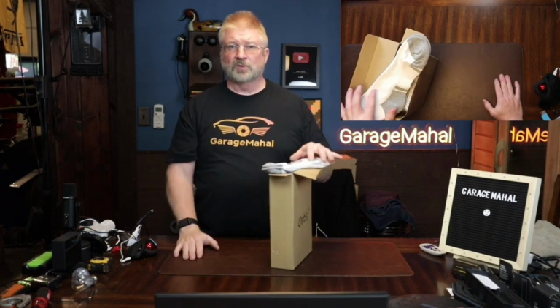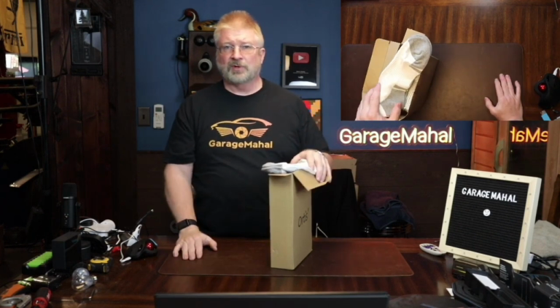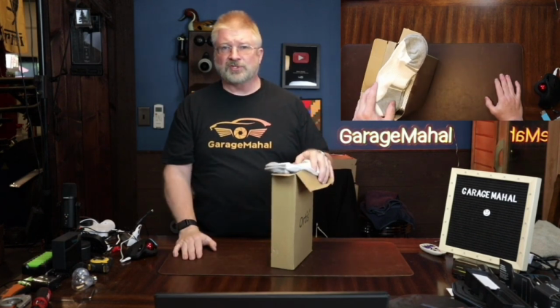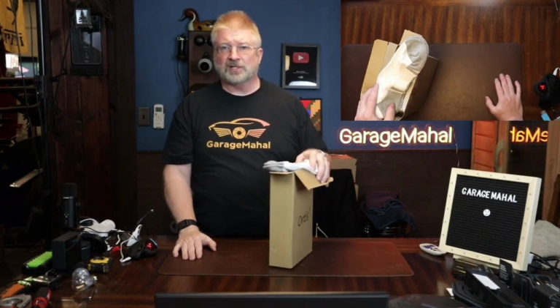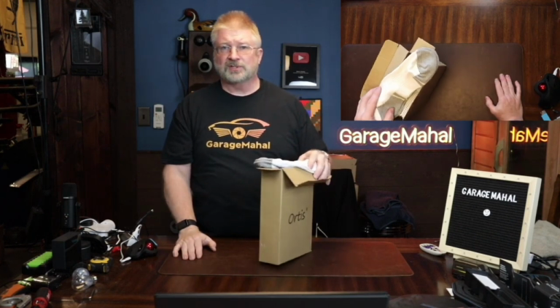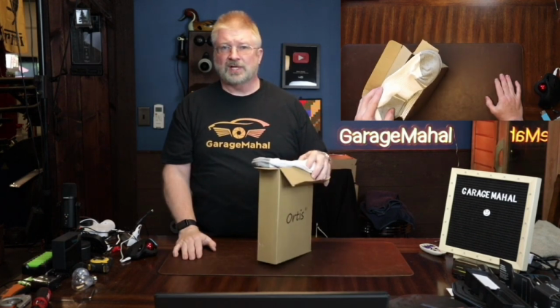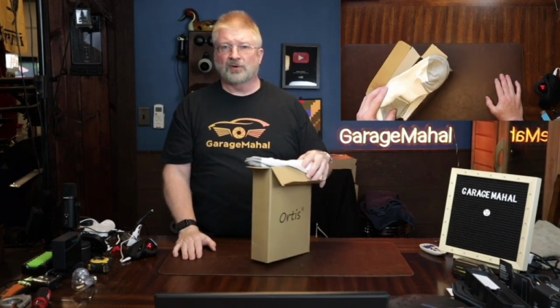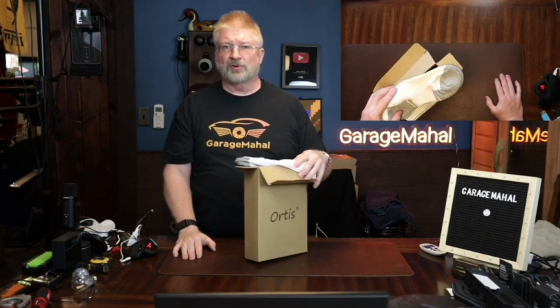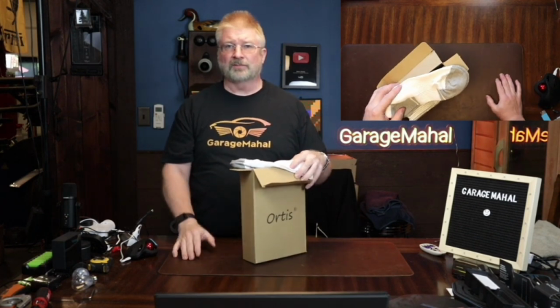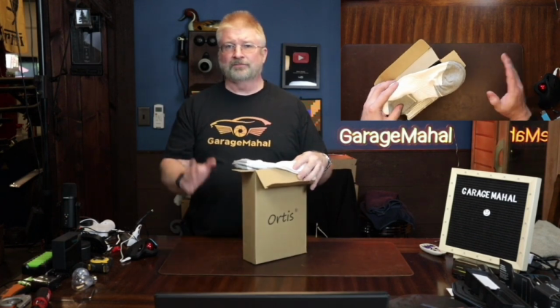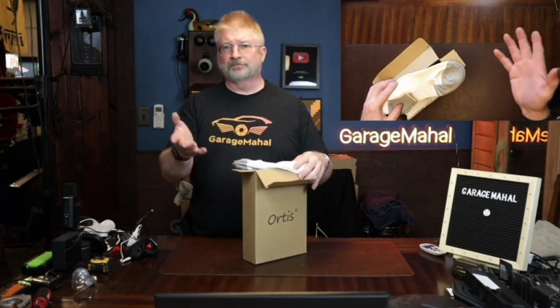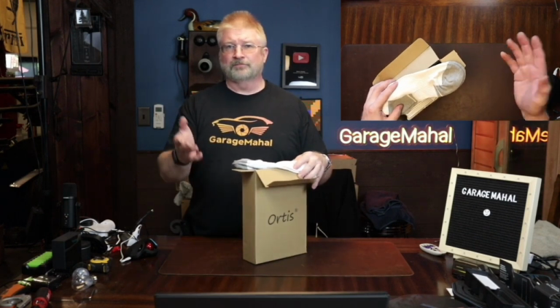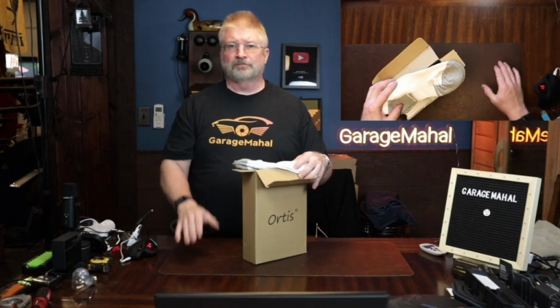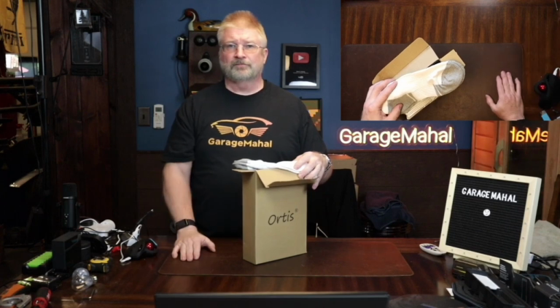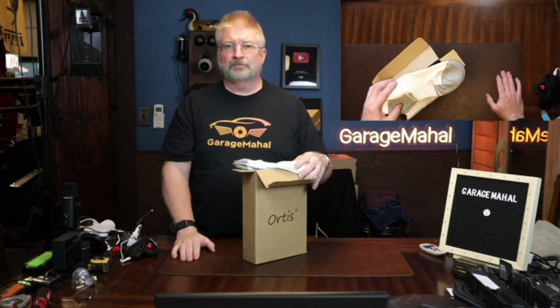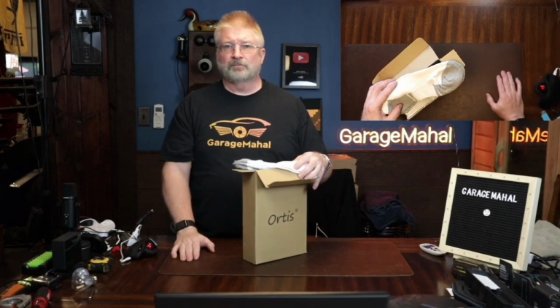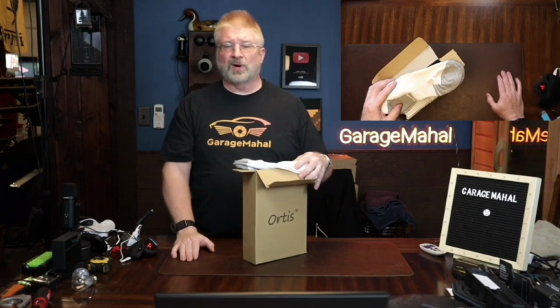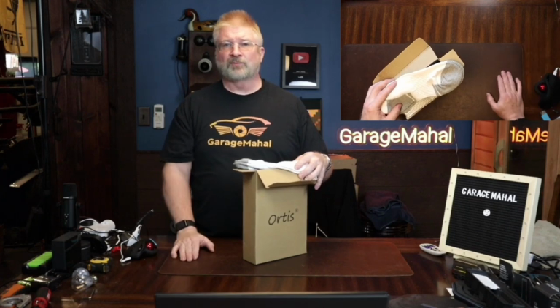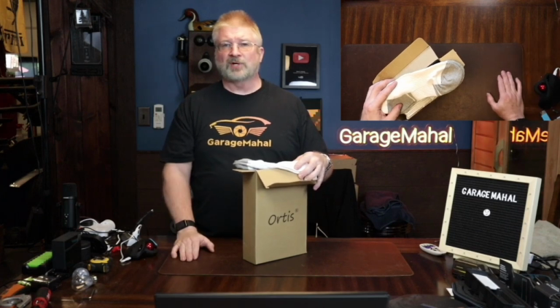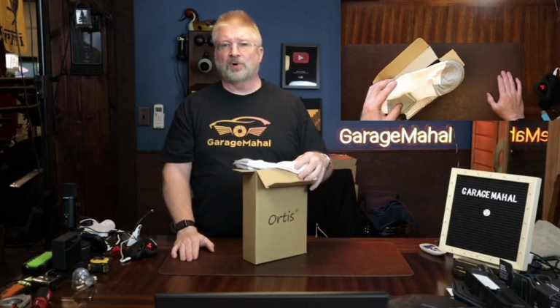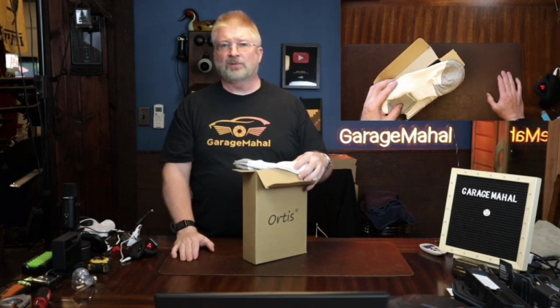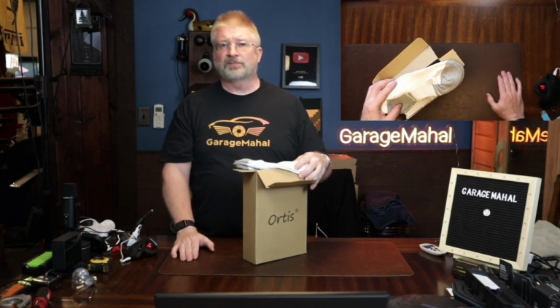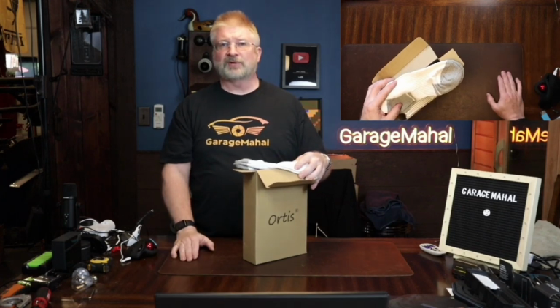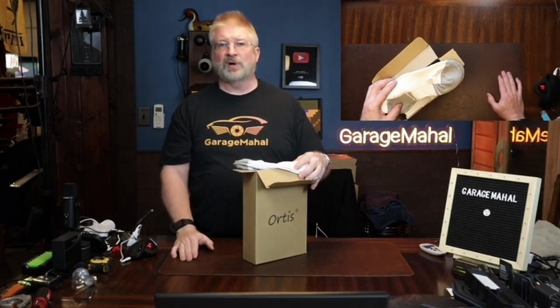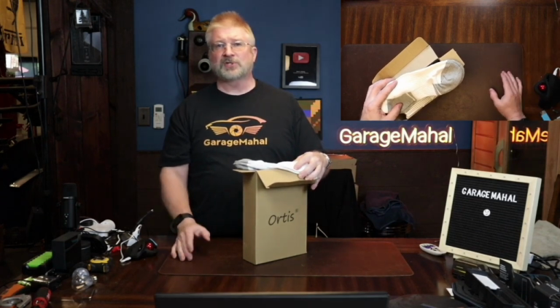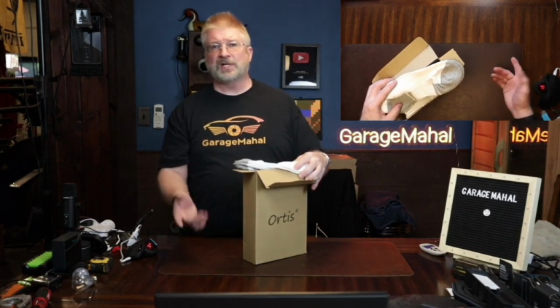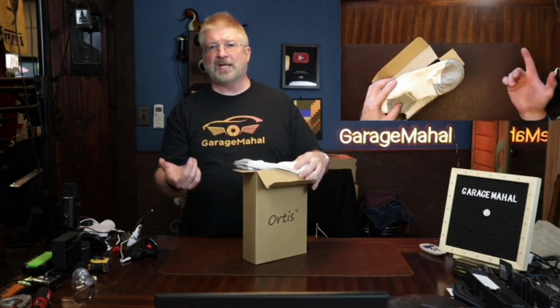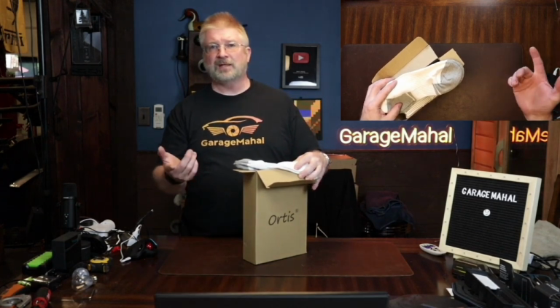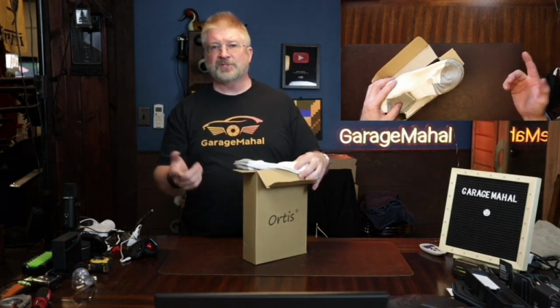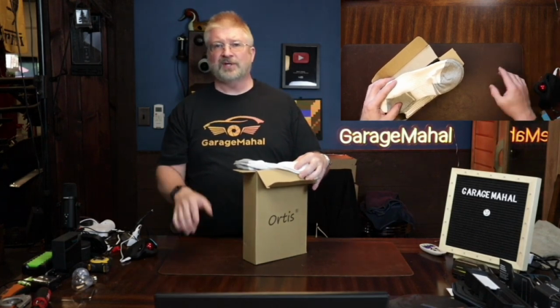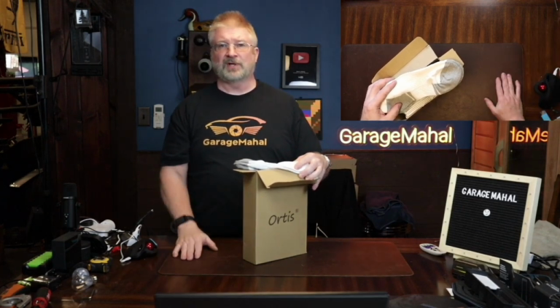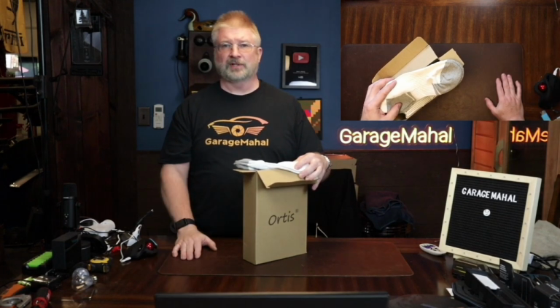Great socks. Can't go wrong. Brian from GarageMall. Thanks for watching and be safe out there.